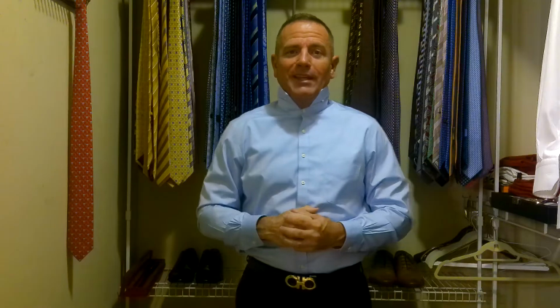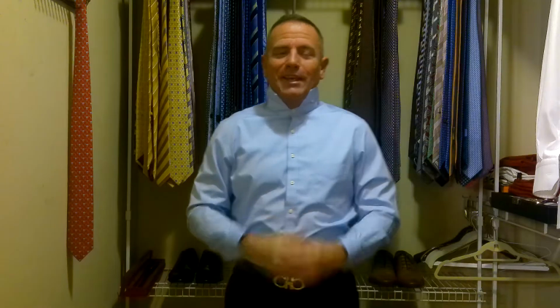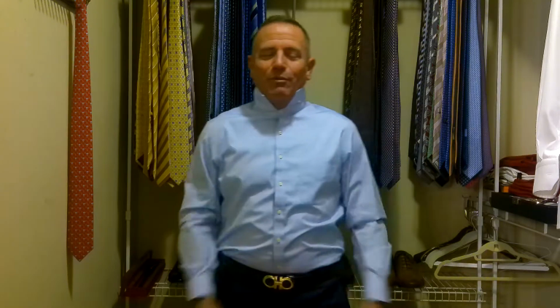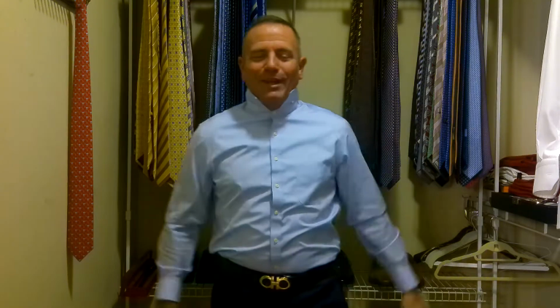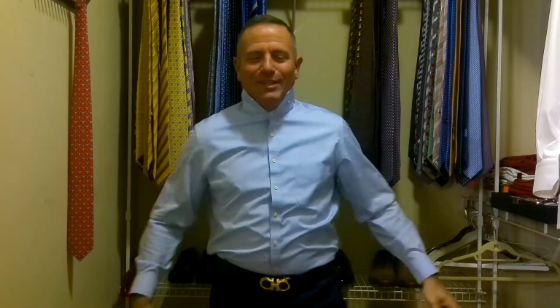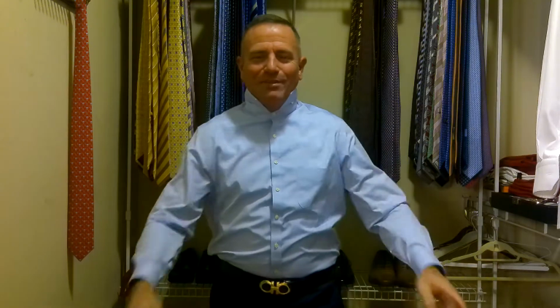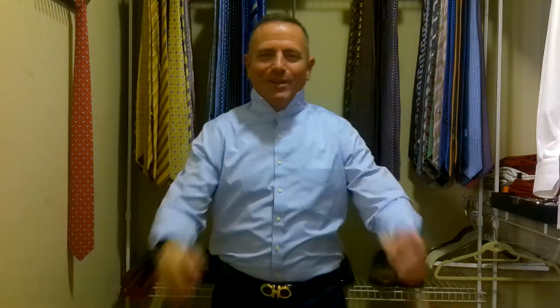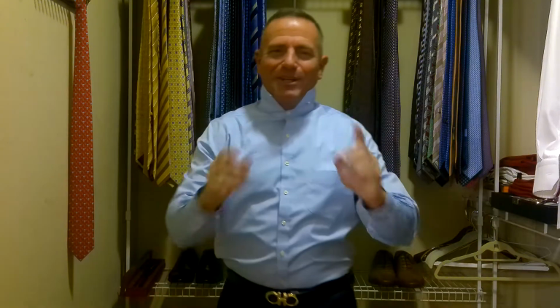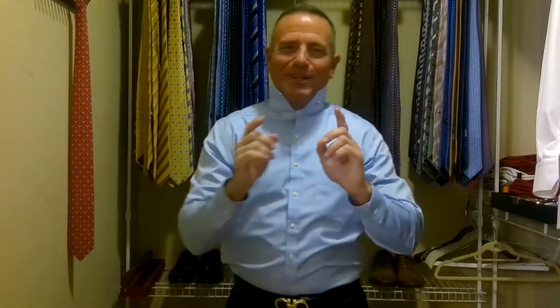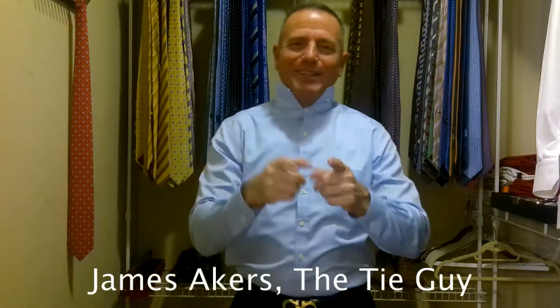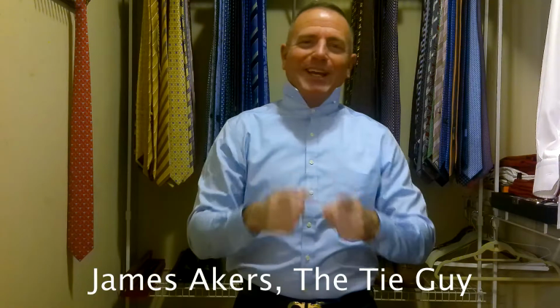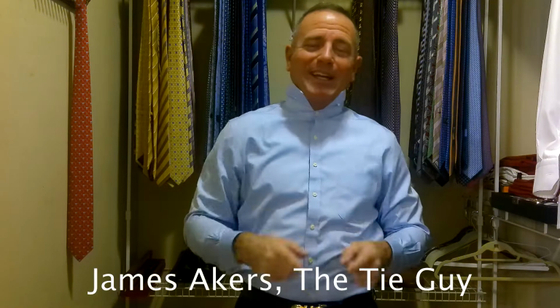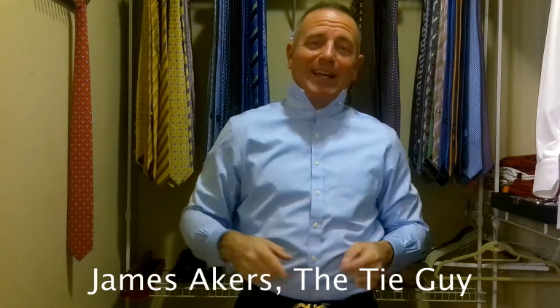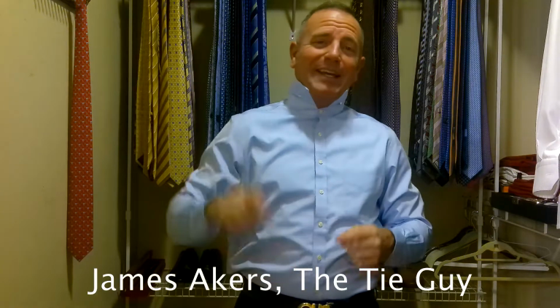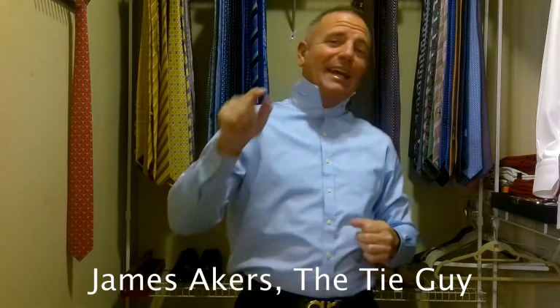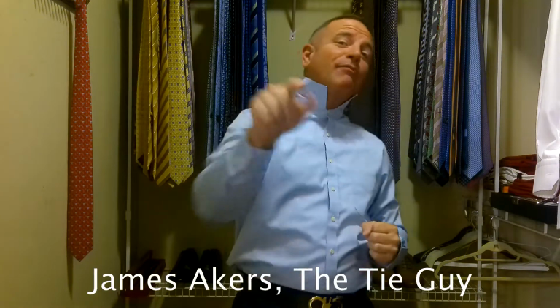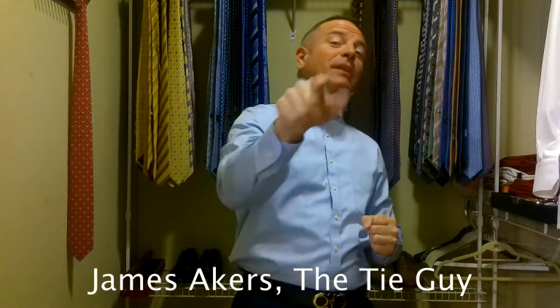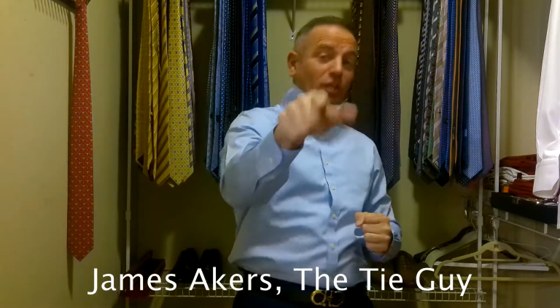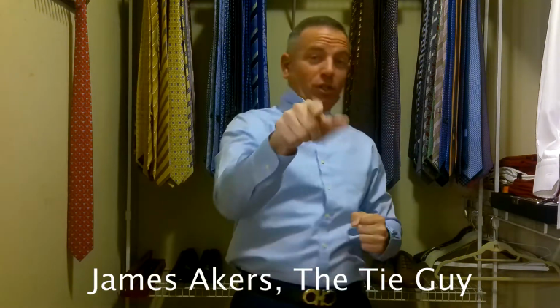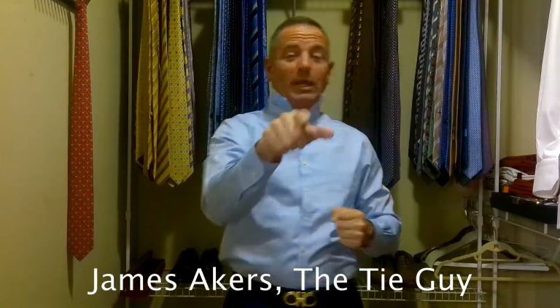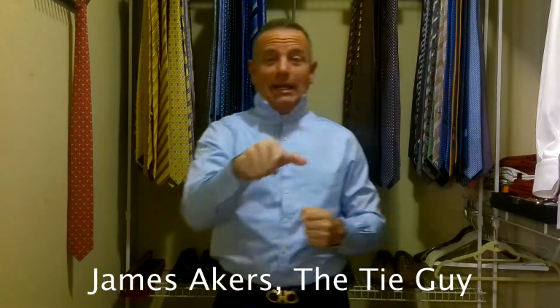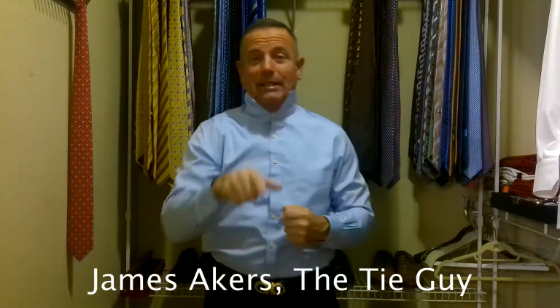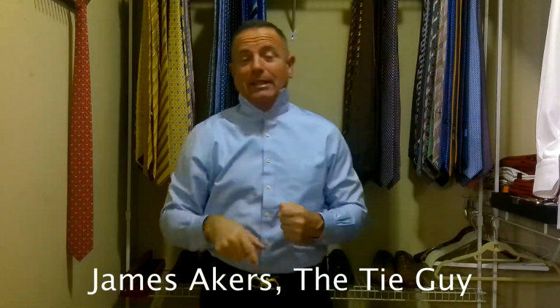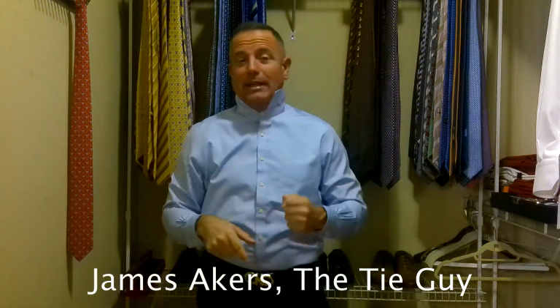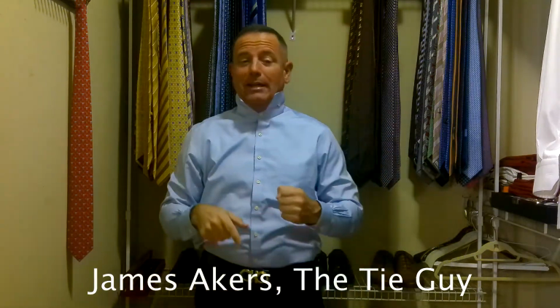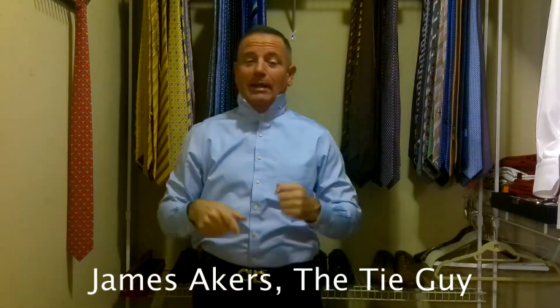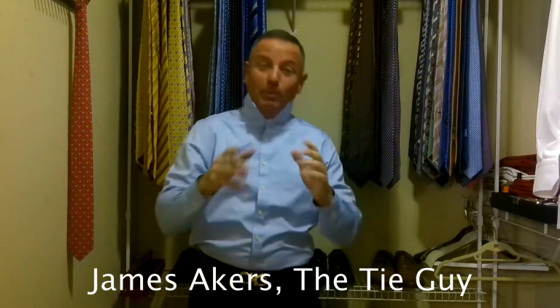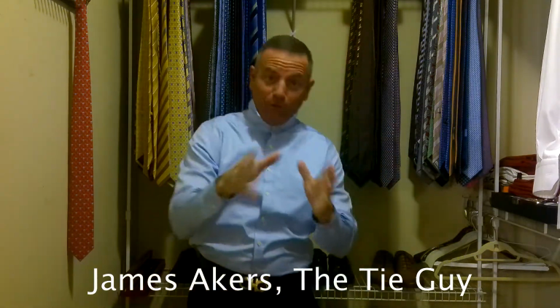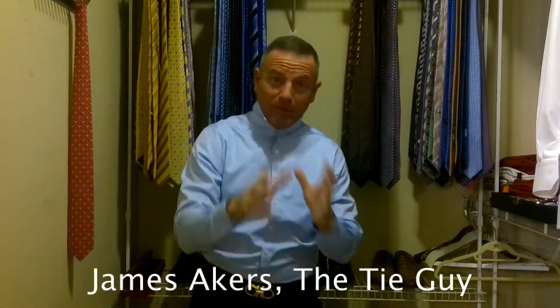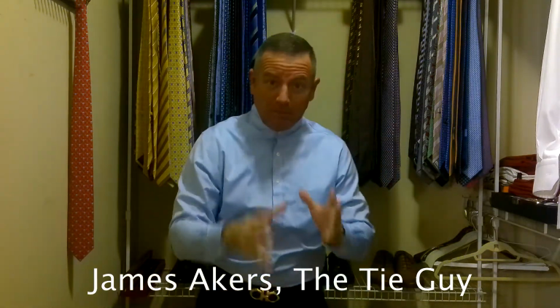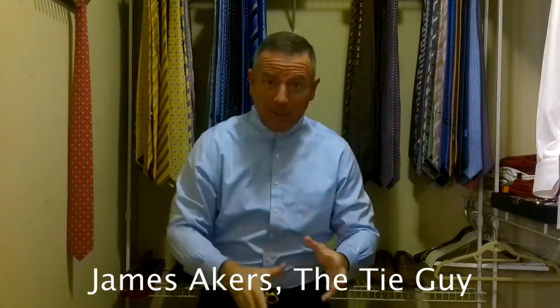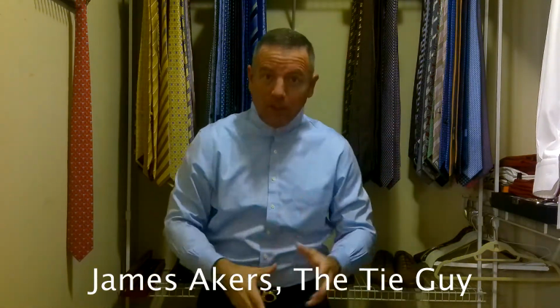Hey everybody, James Akers here, the tie guy. I have missed you guys, and I hope you've missed me too.